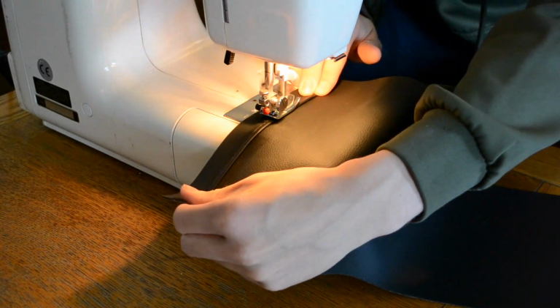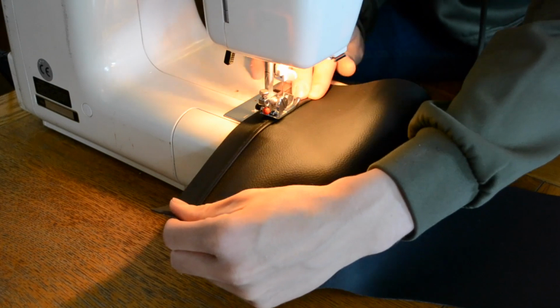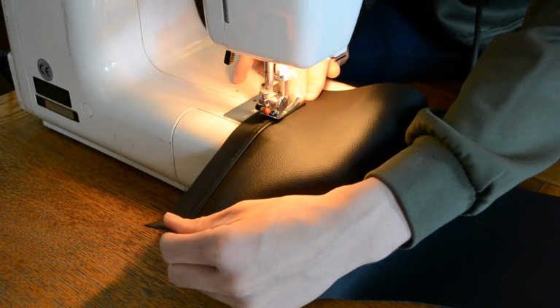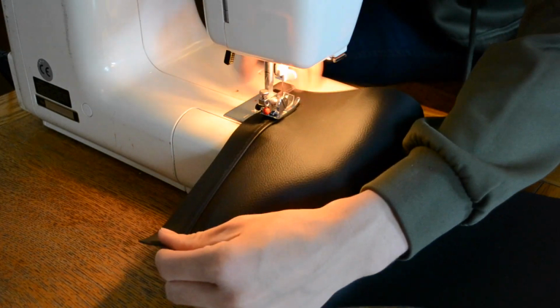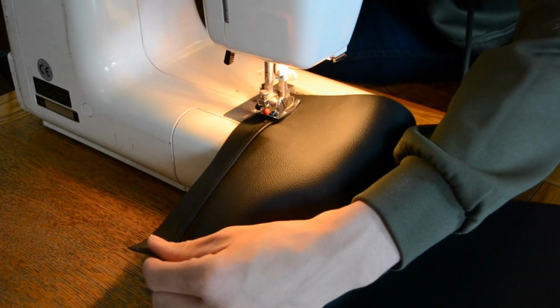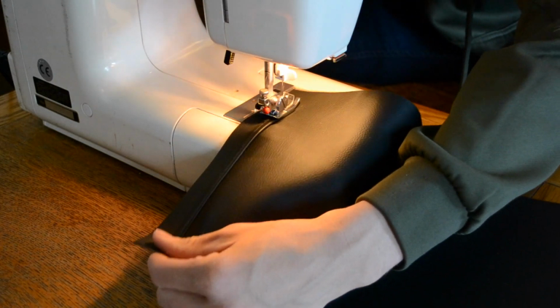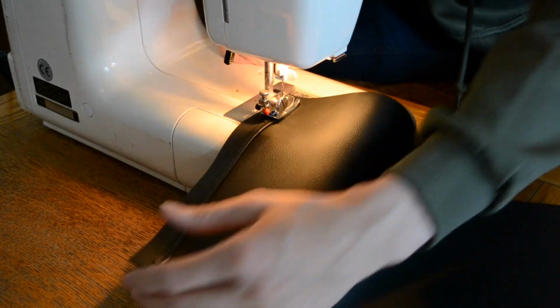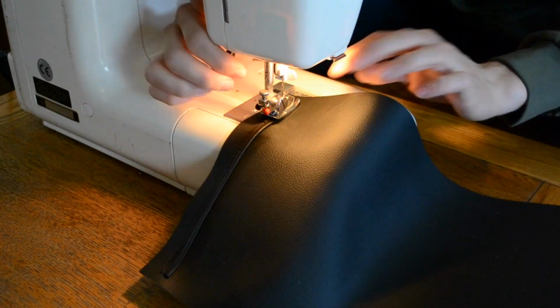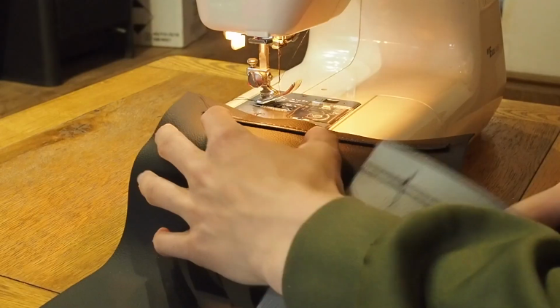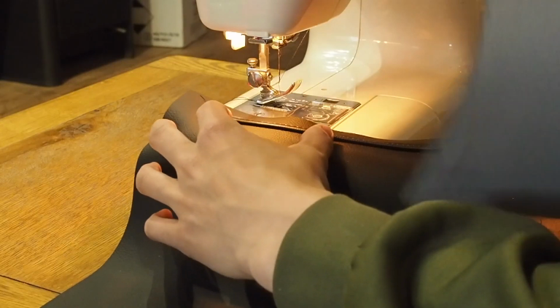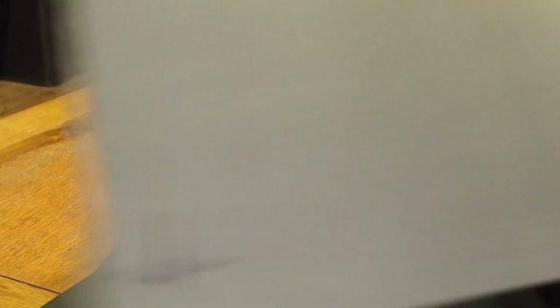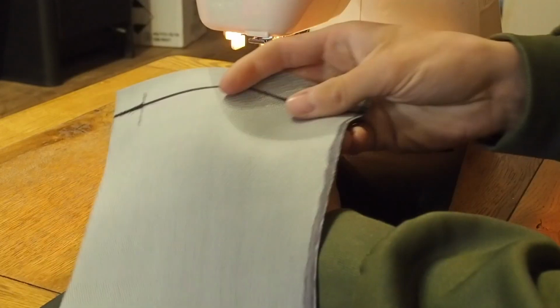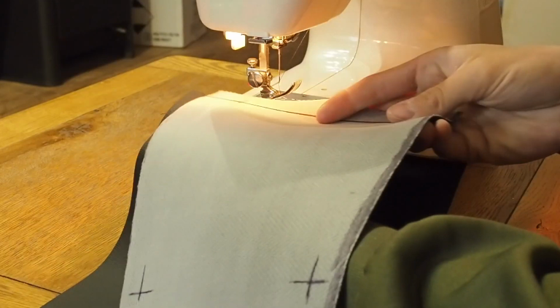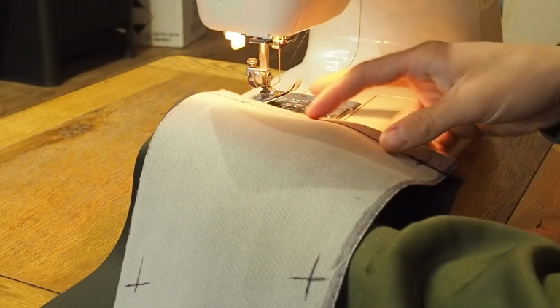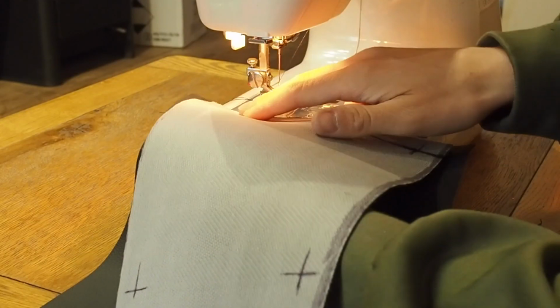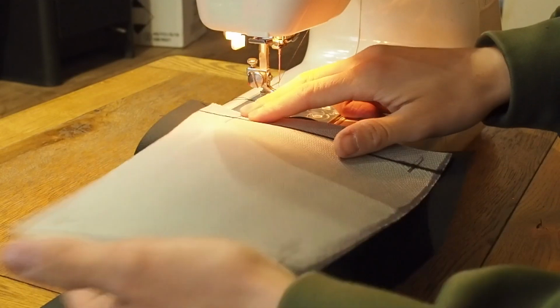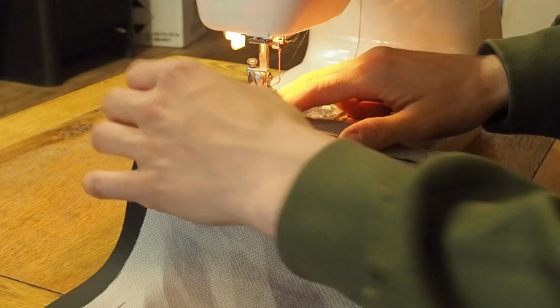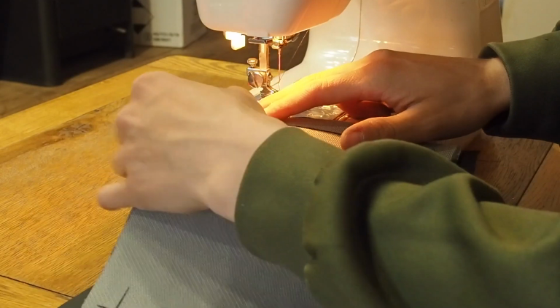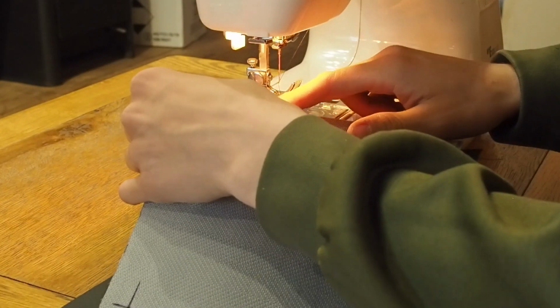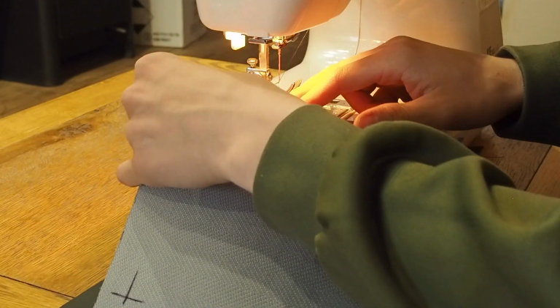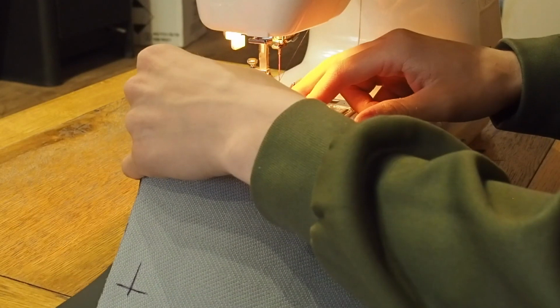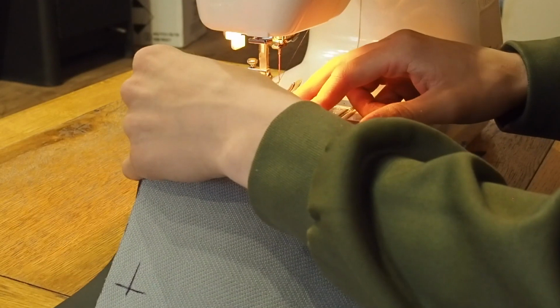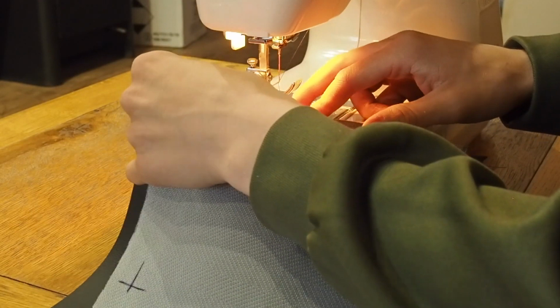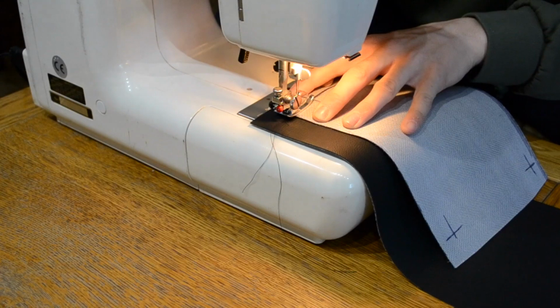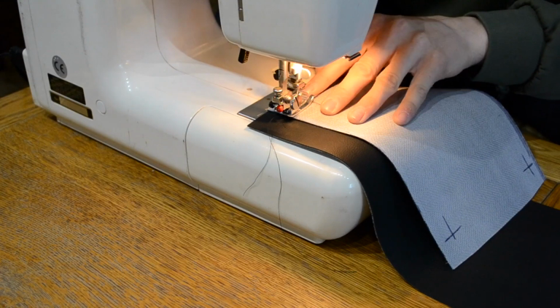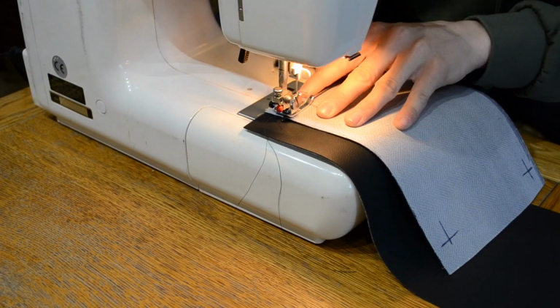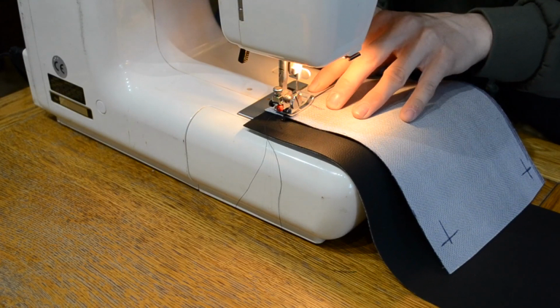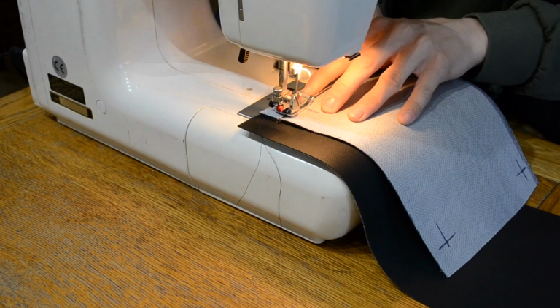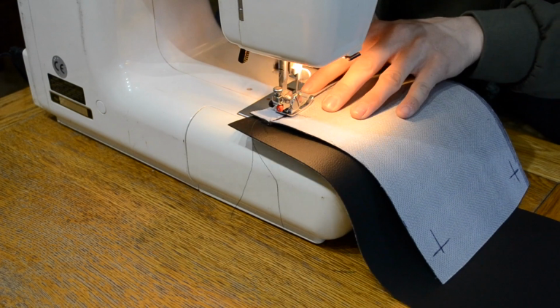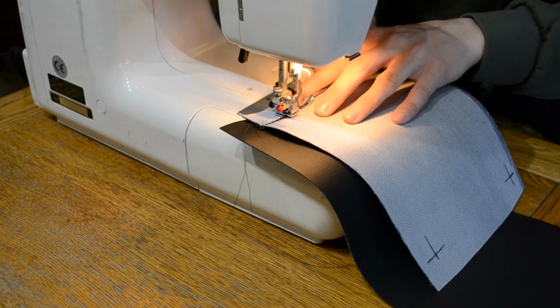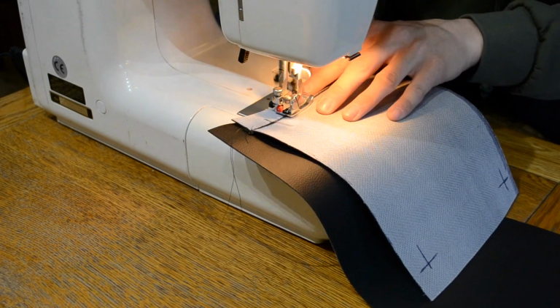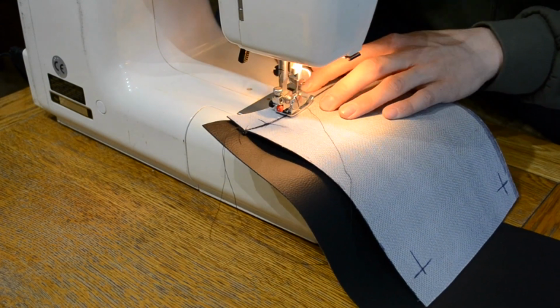Here I'm sewing on the piping with a long straight stitch. This will keep it nice and neat and keep the seam tight in with the piping.